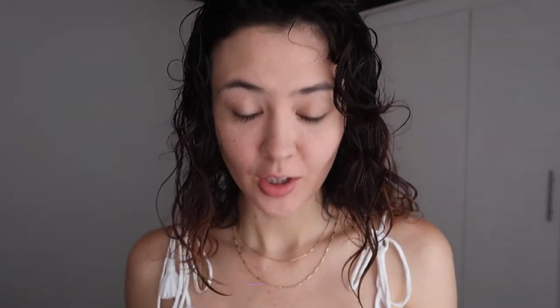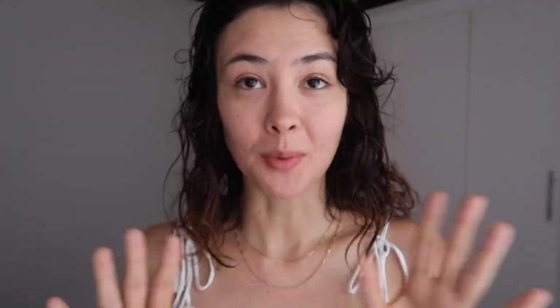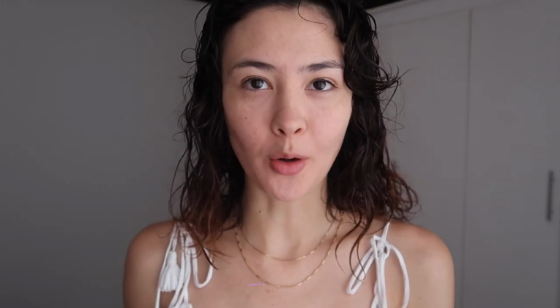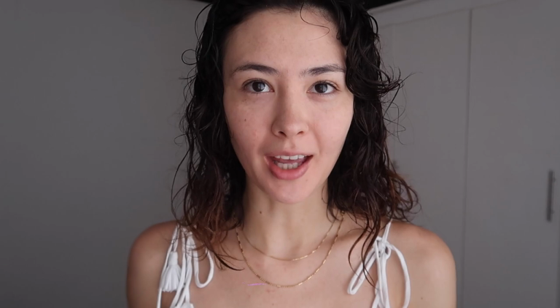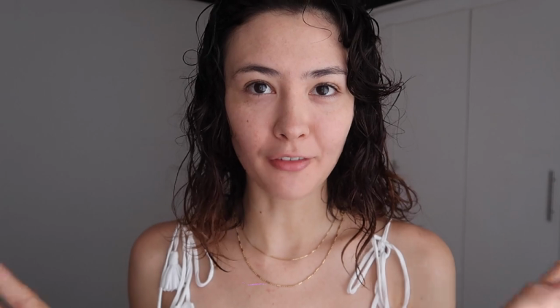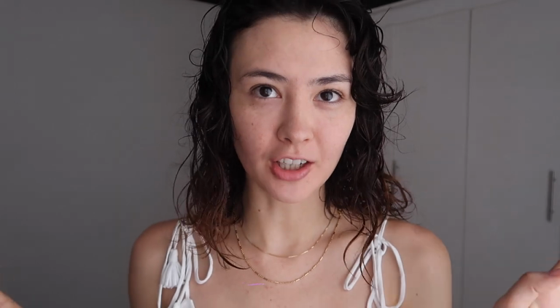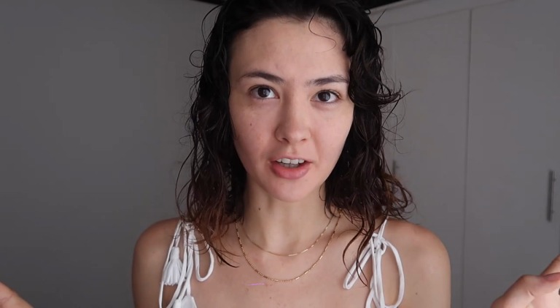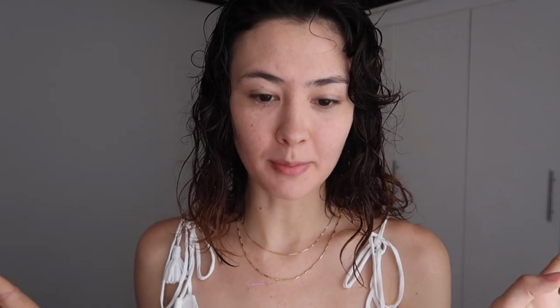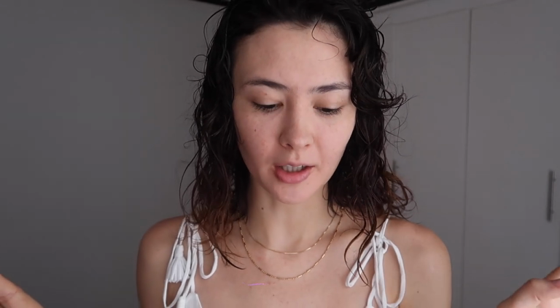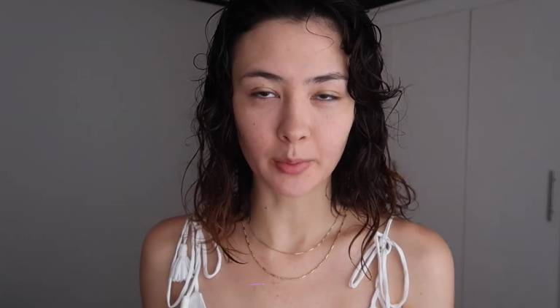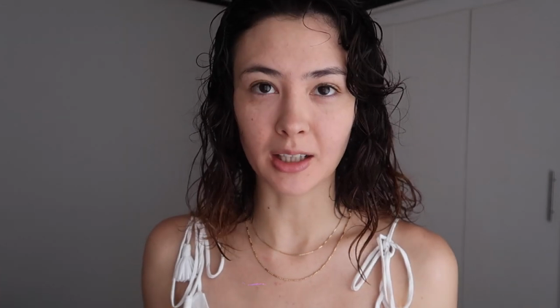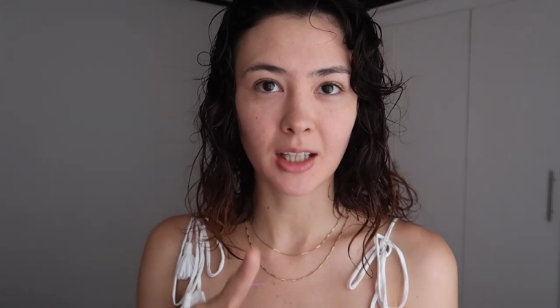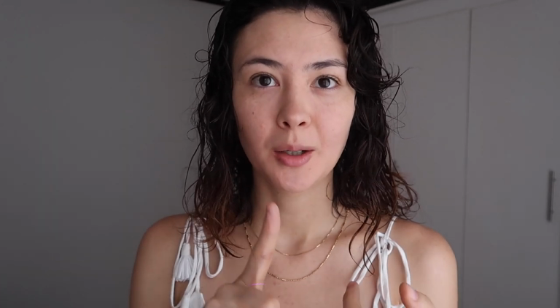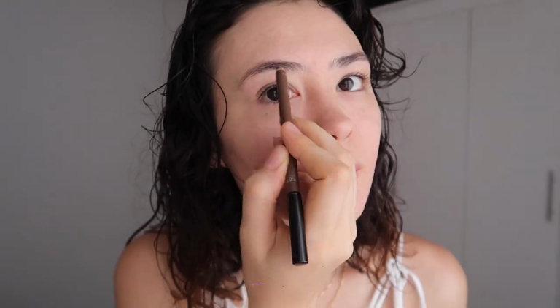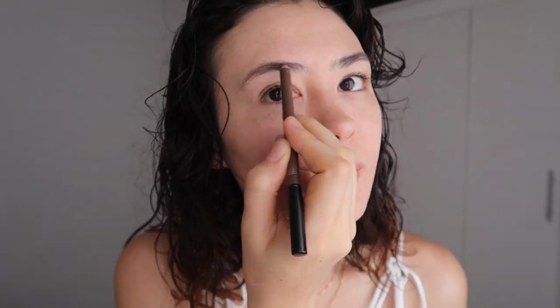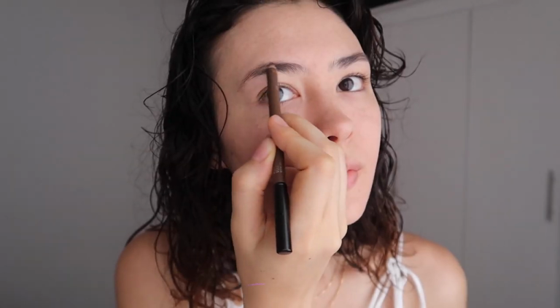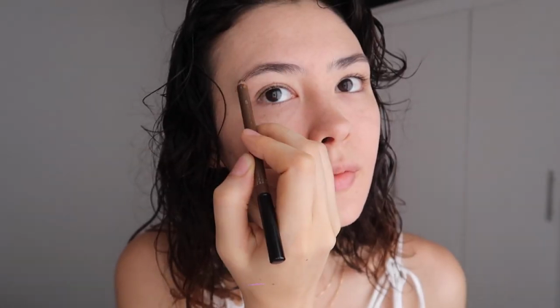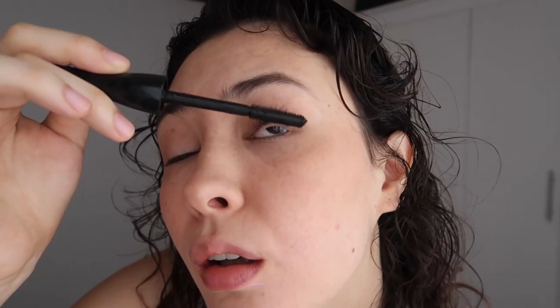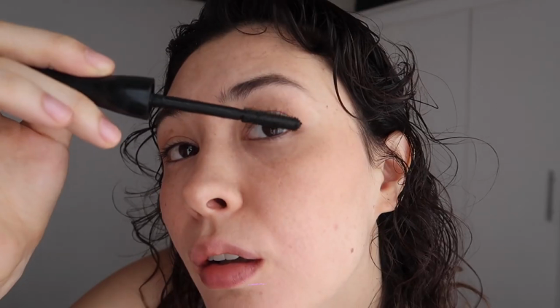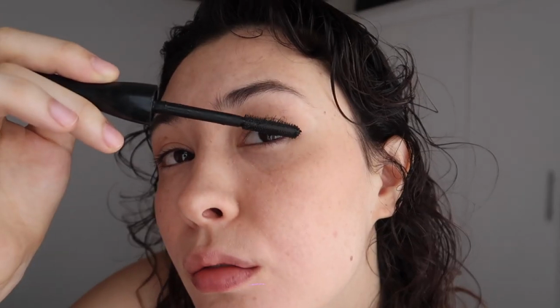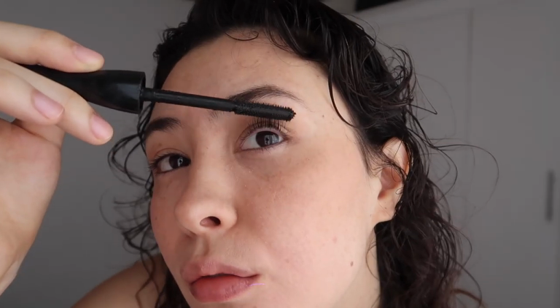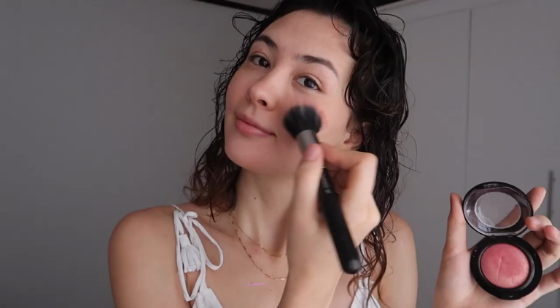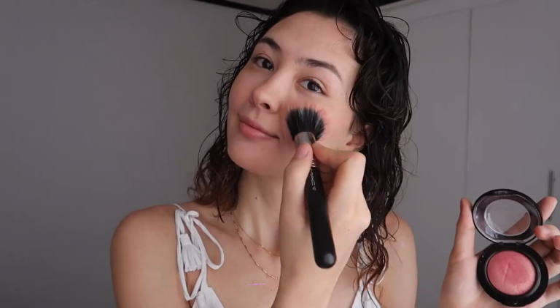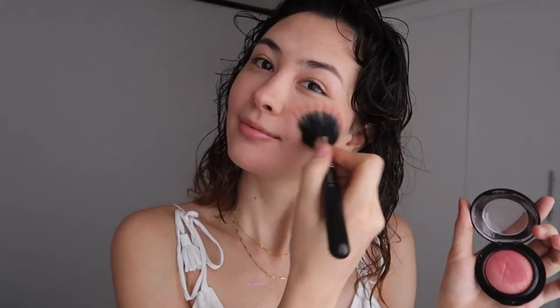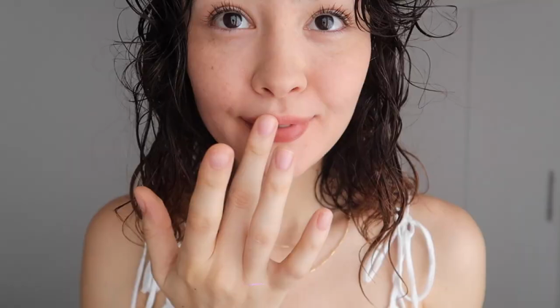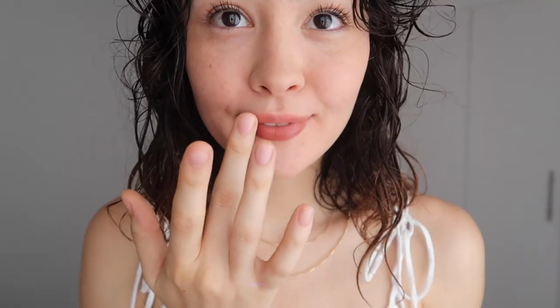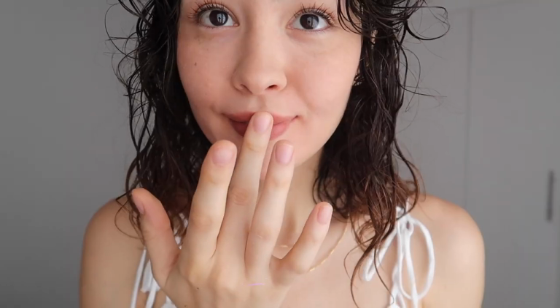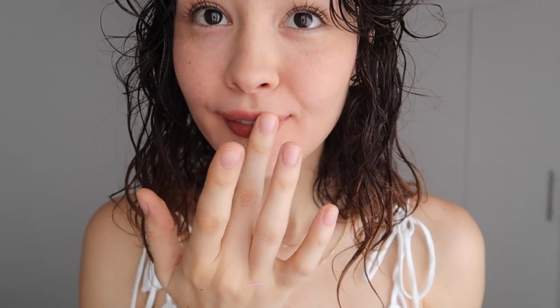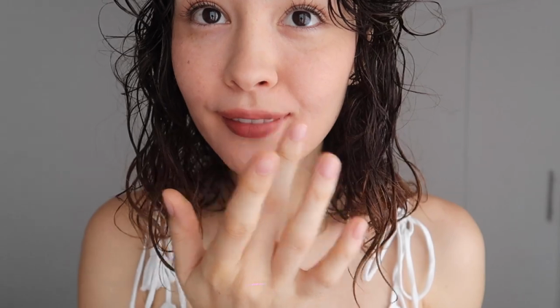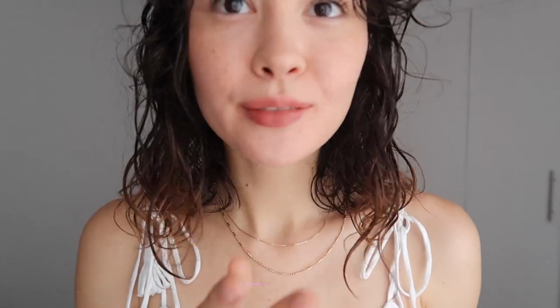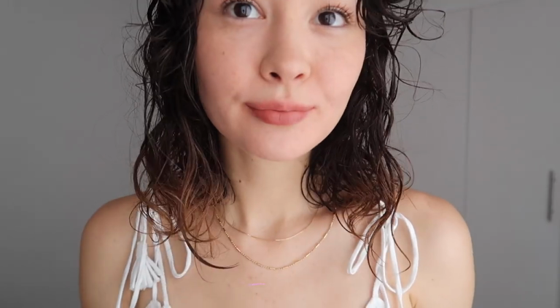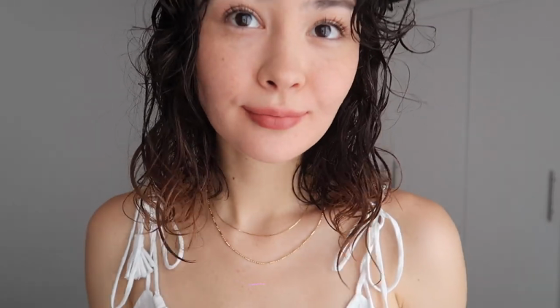I'm going to go ahead and finish off my look with brows, mascara, blush, and a little bit of gloss, and then we're done.